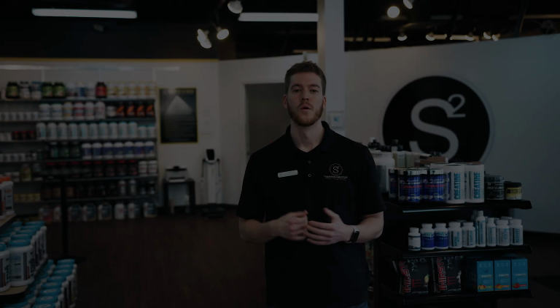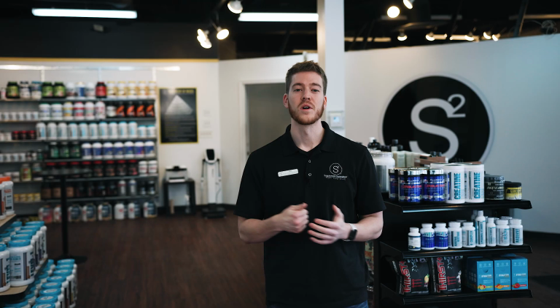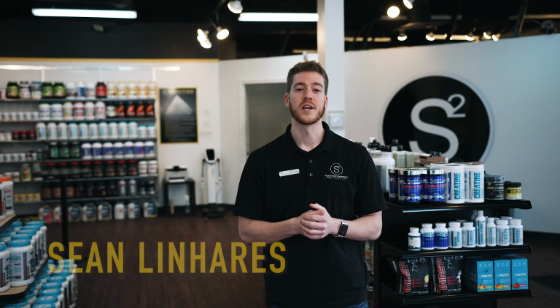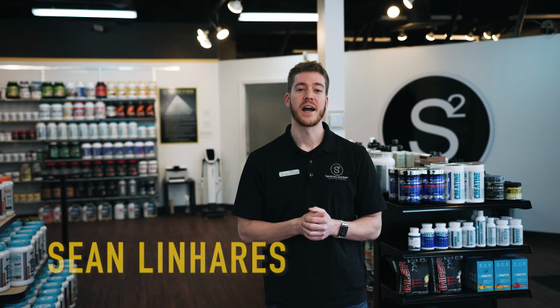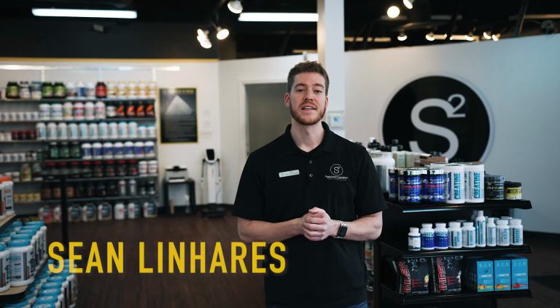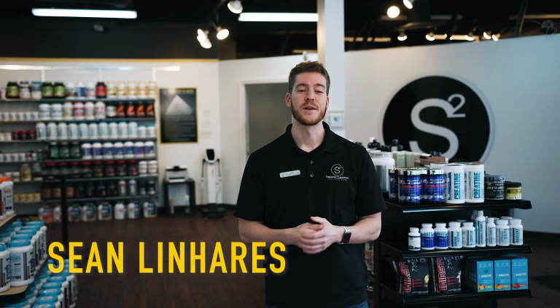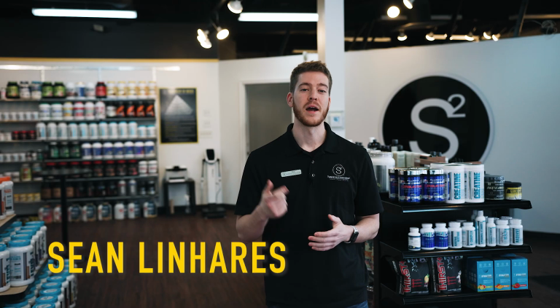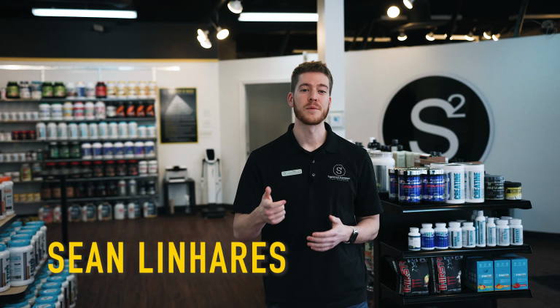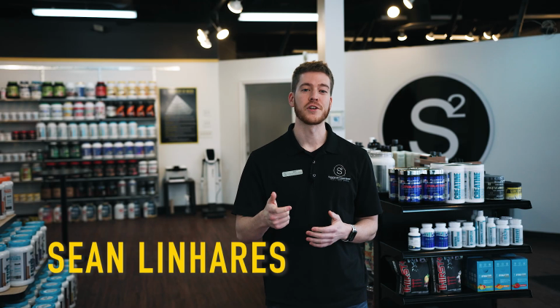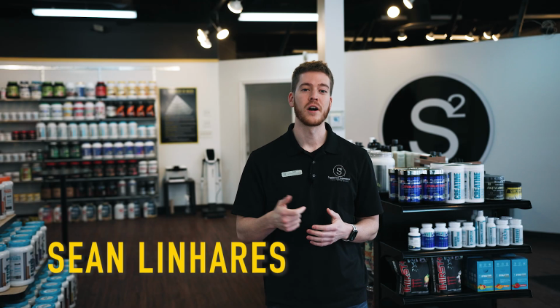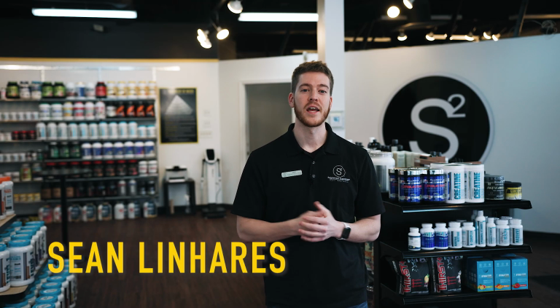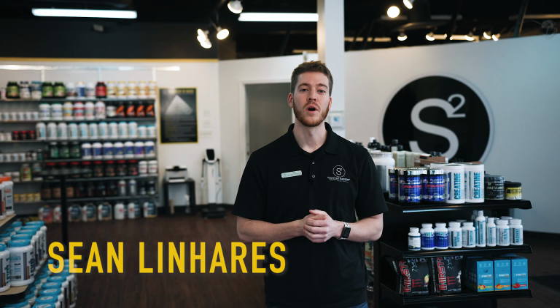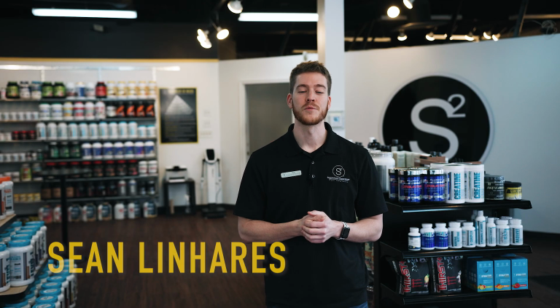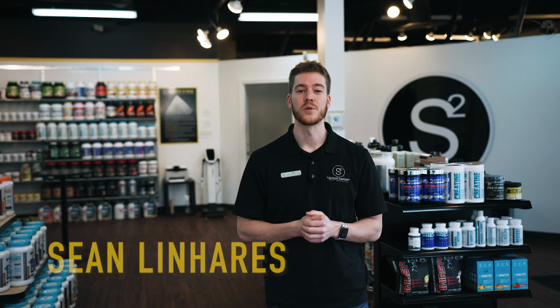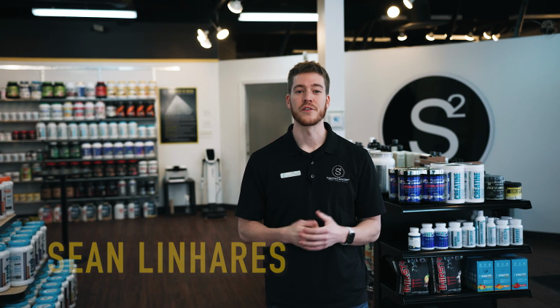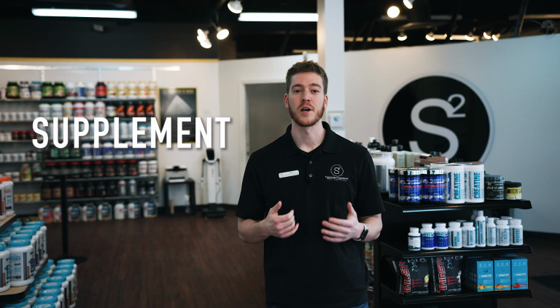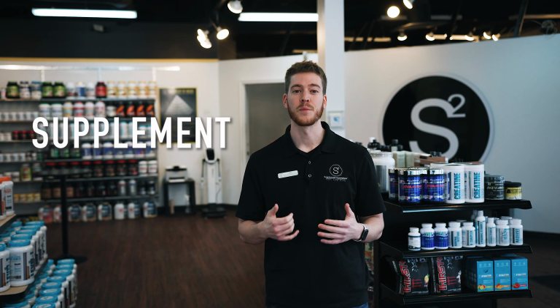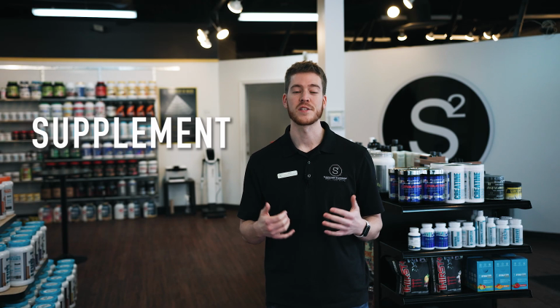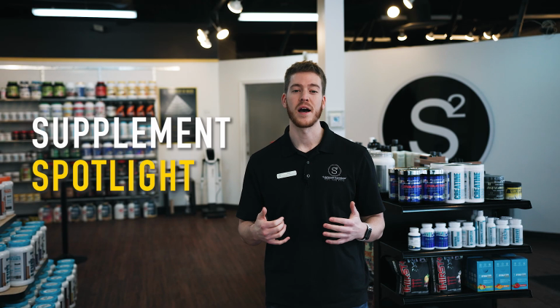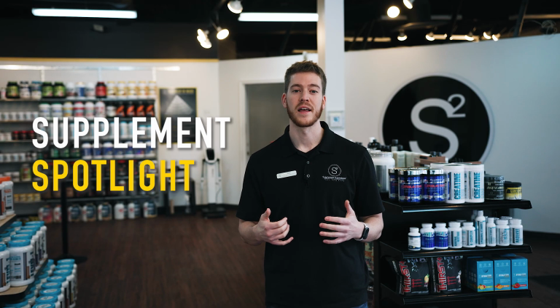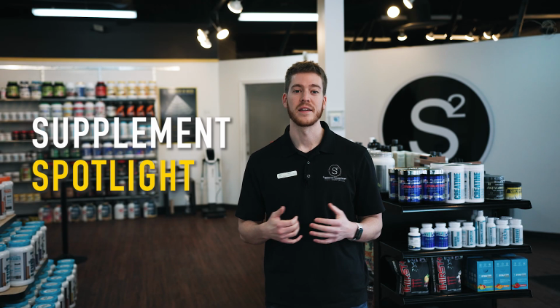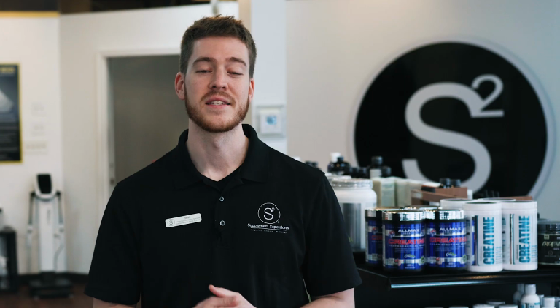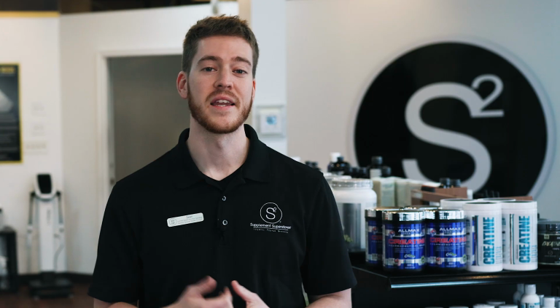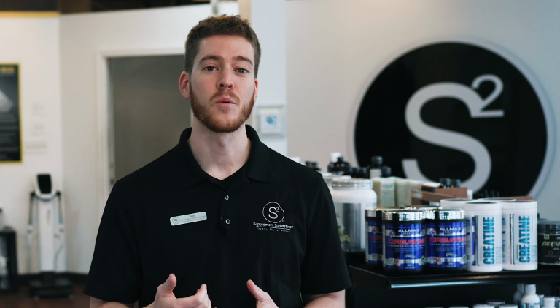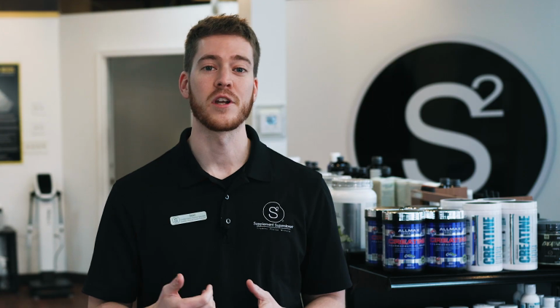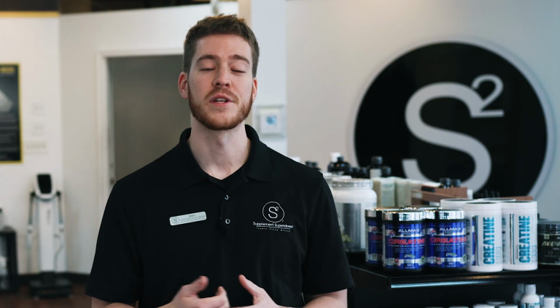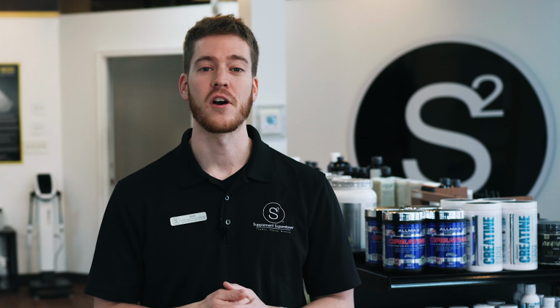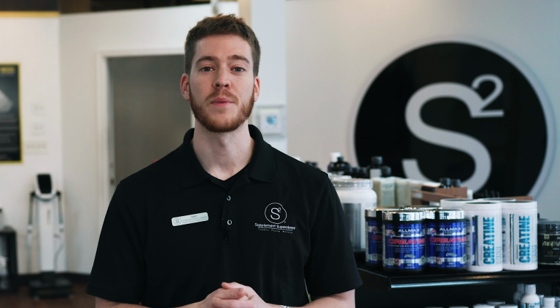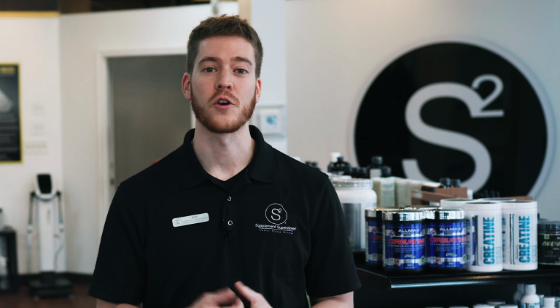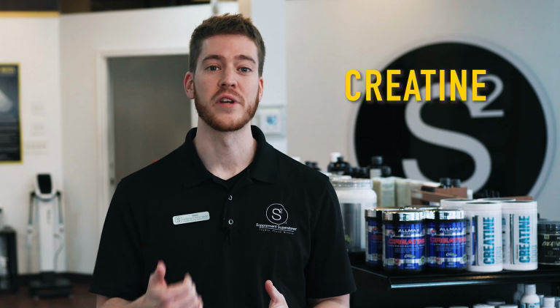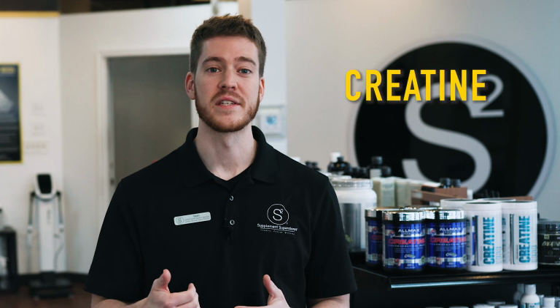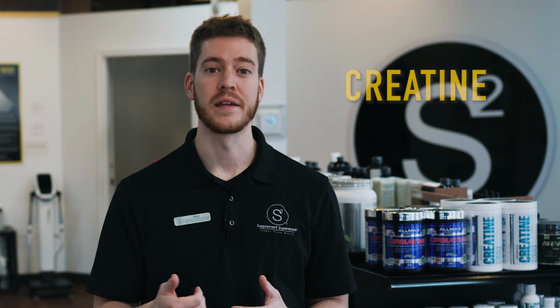What's up guys? My name is Sean and welcome to another Supplement Spotlight. Today we're going to be talking about creatine.